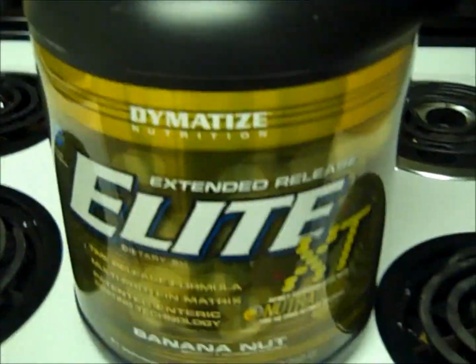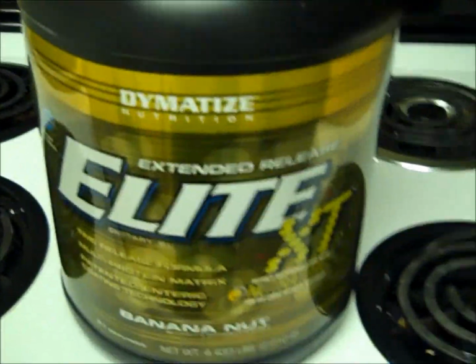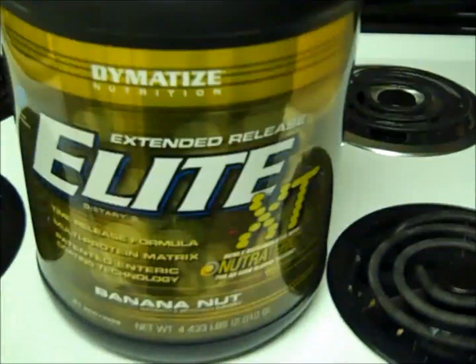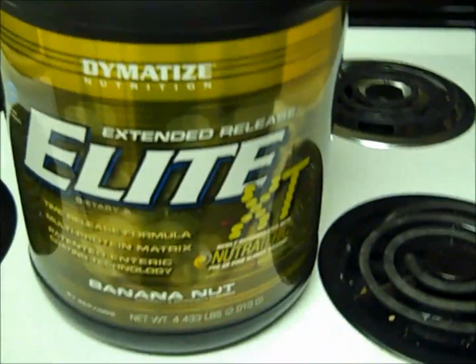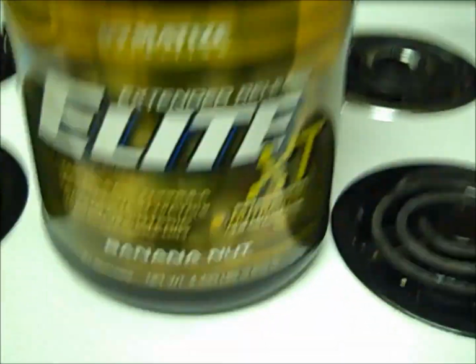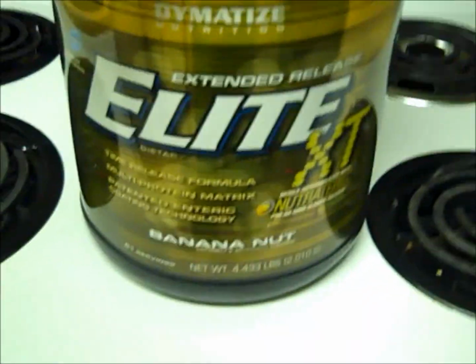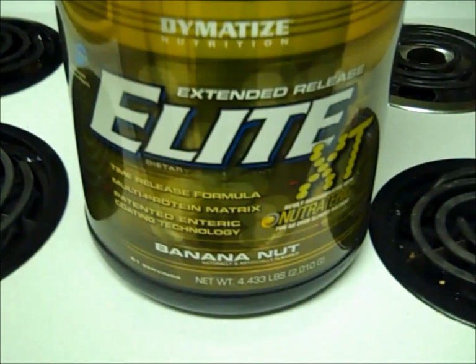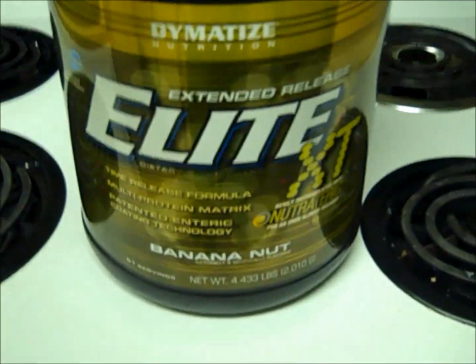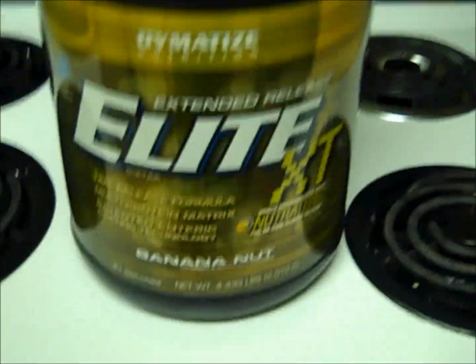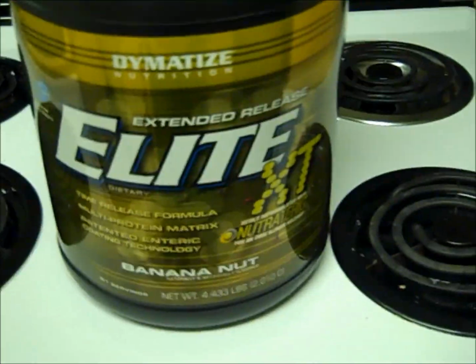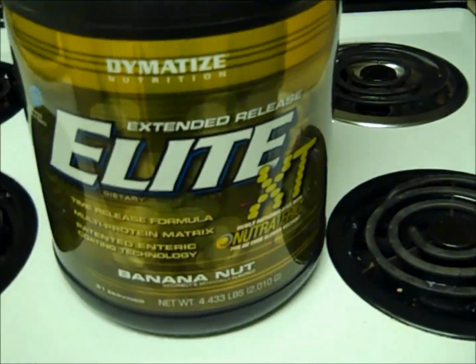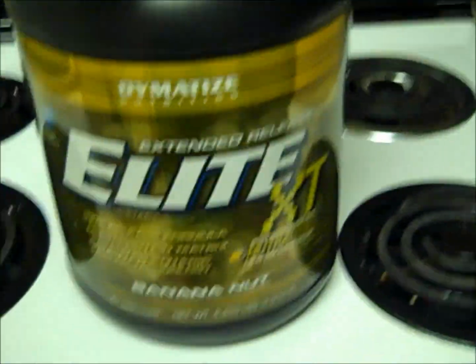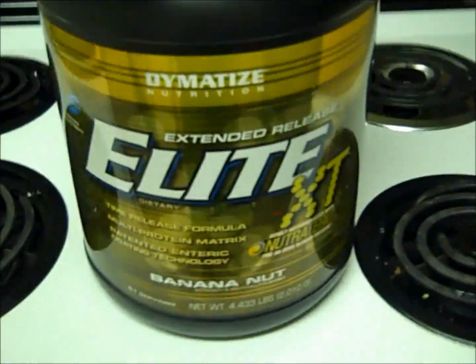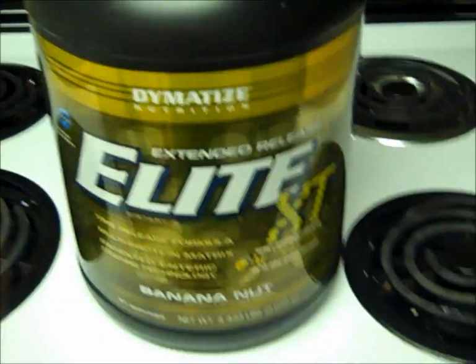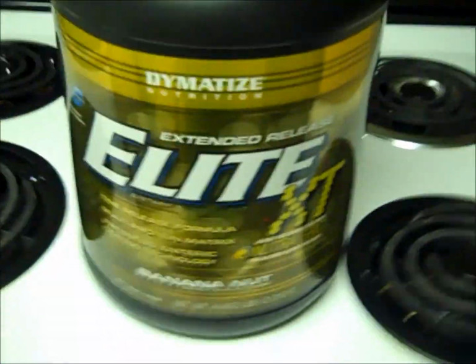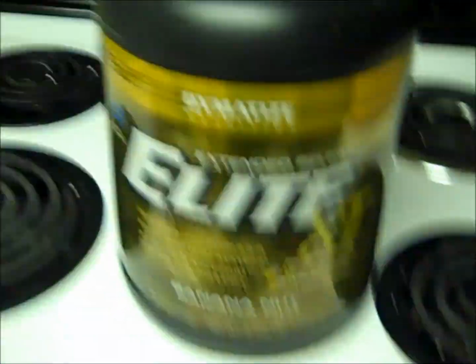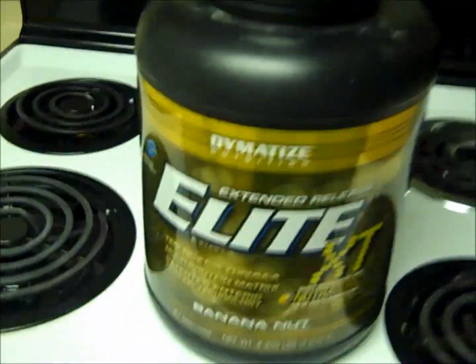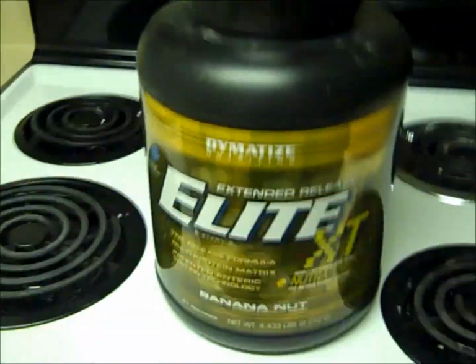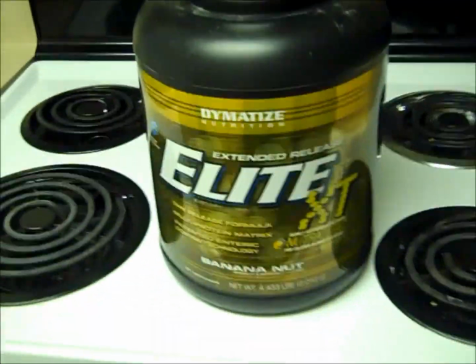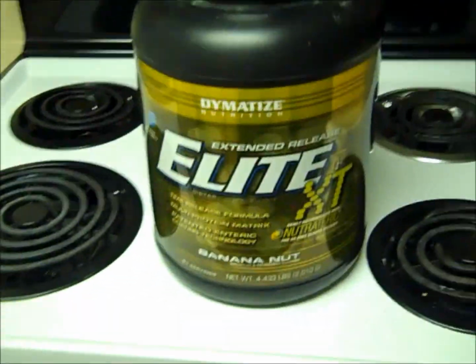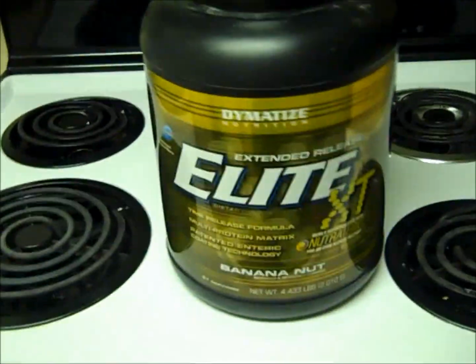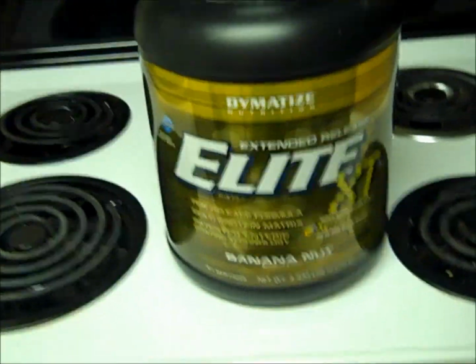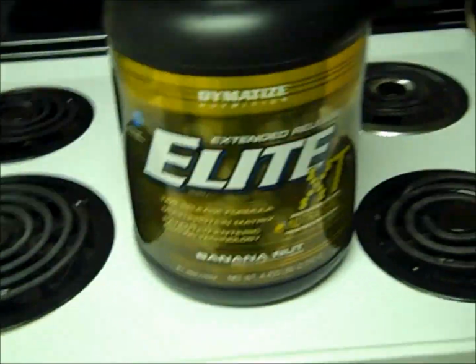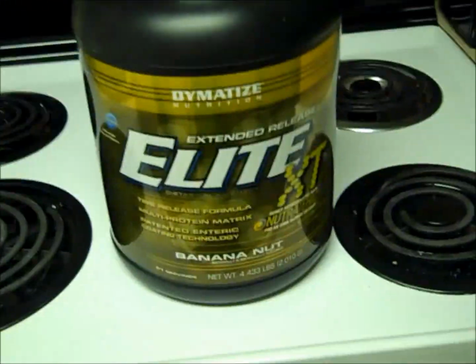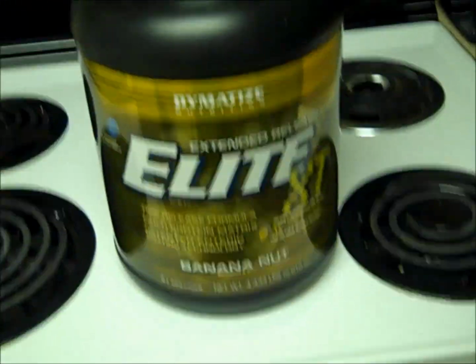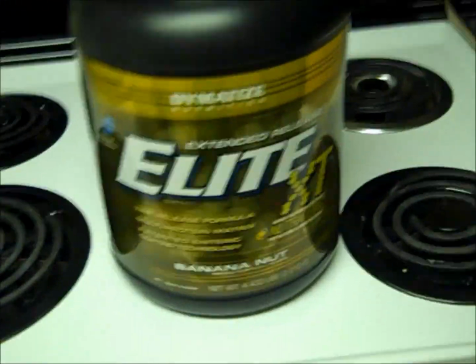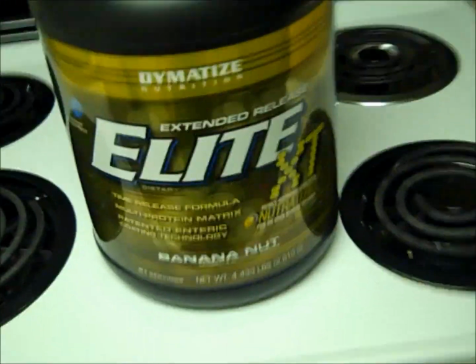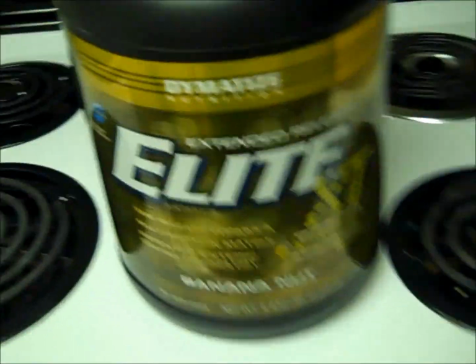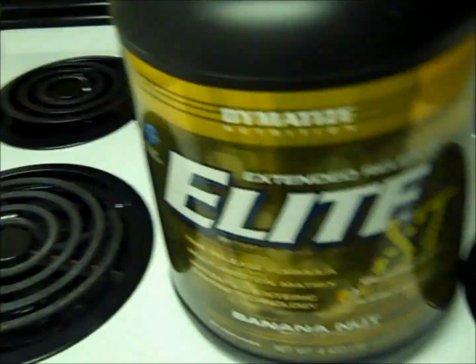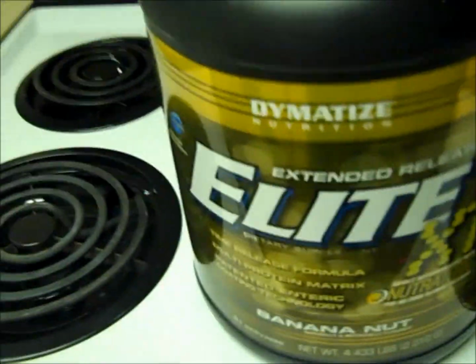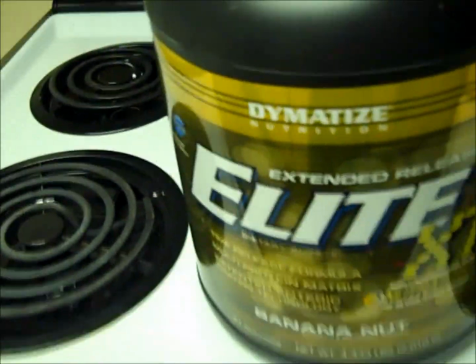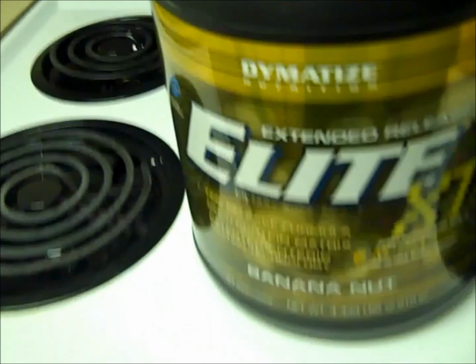I actually got recommended this product from my boy The Rage — you guys know him as The Rage 191.